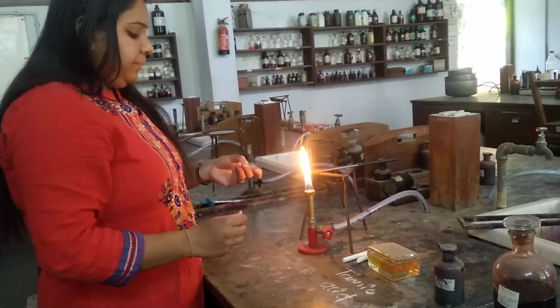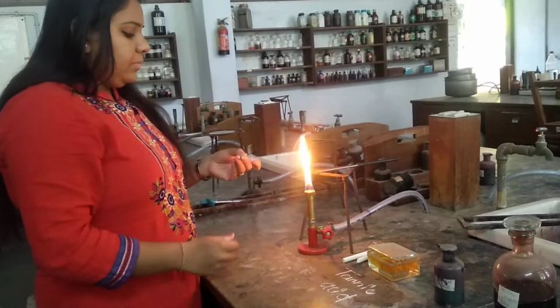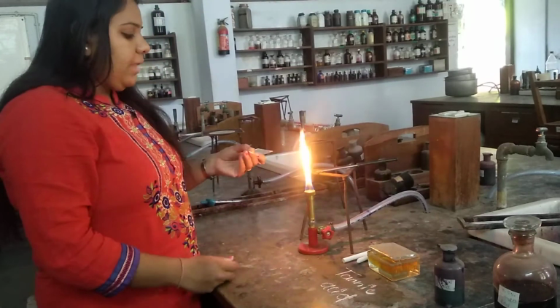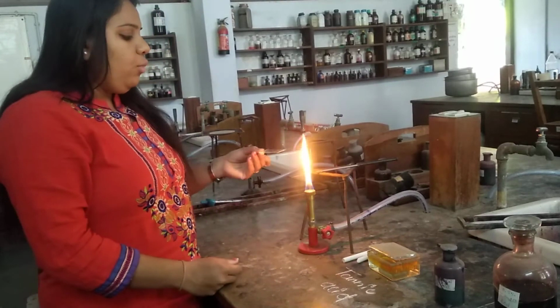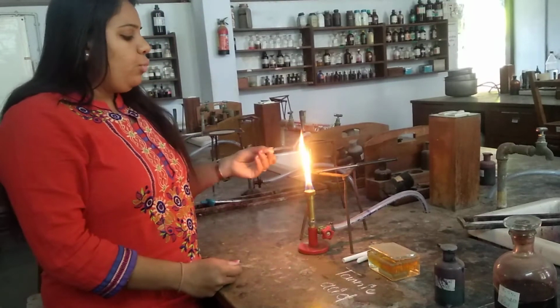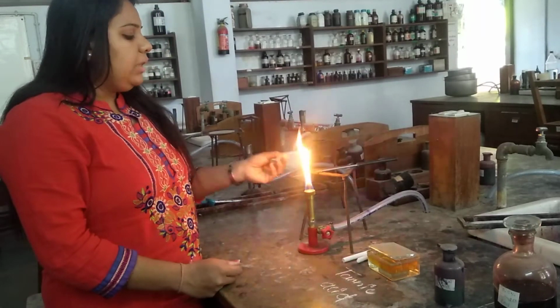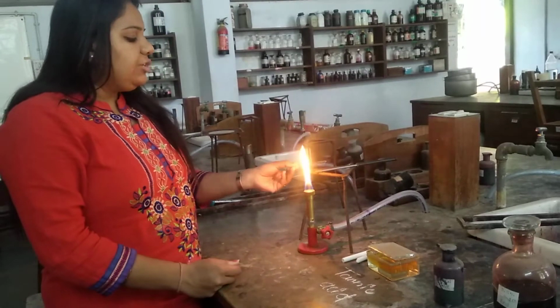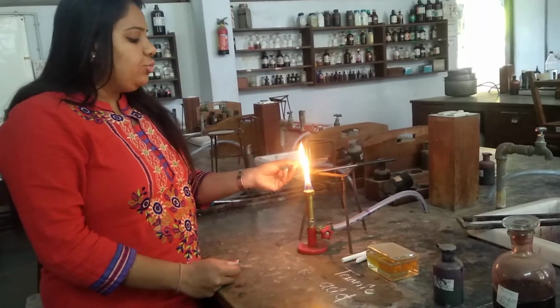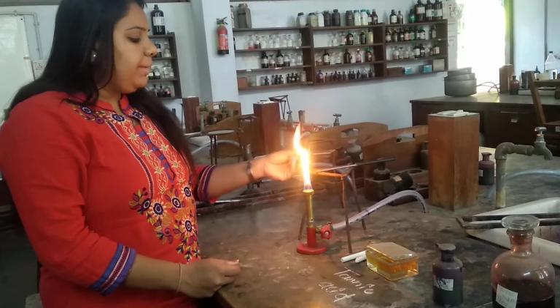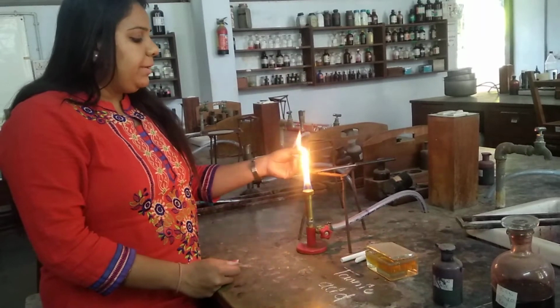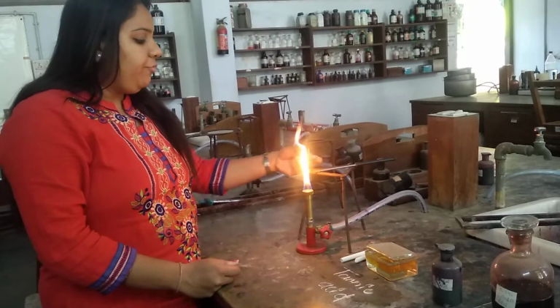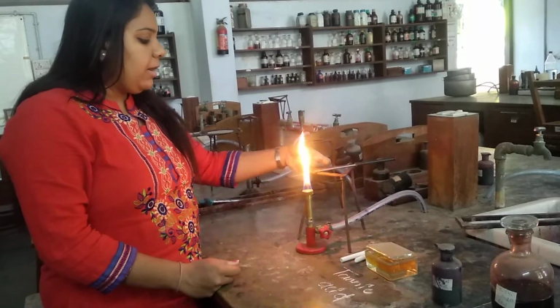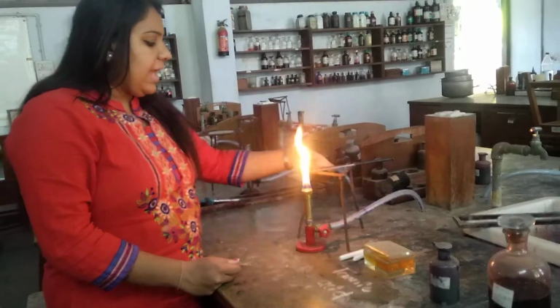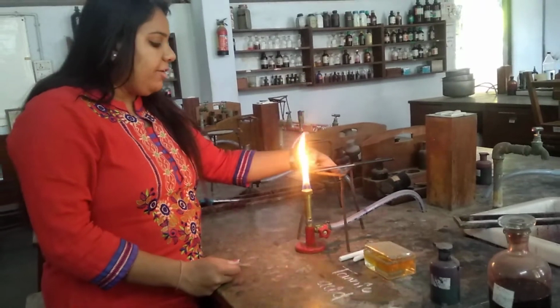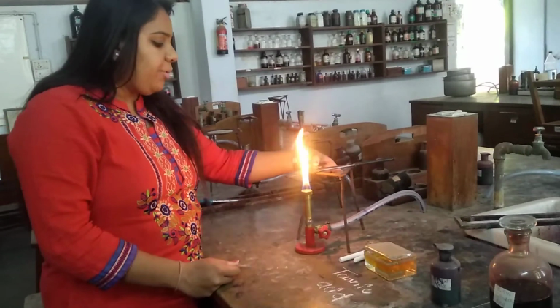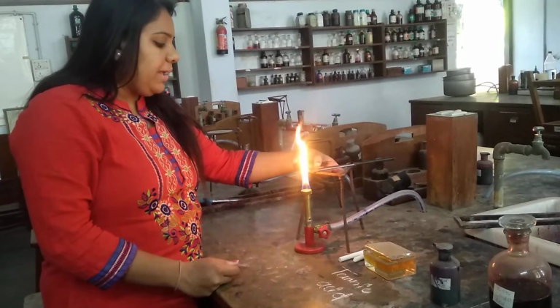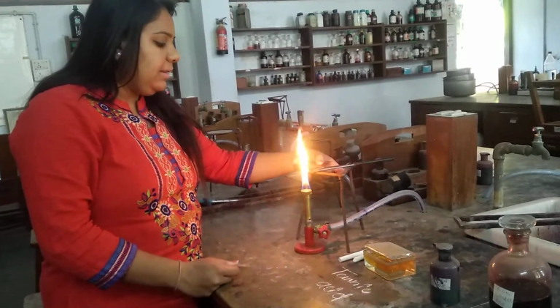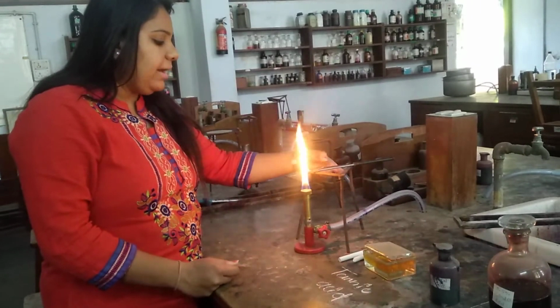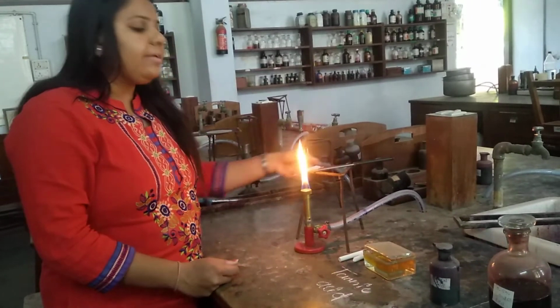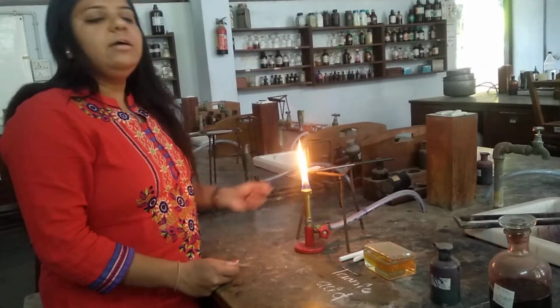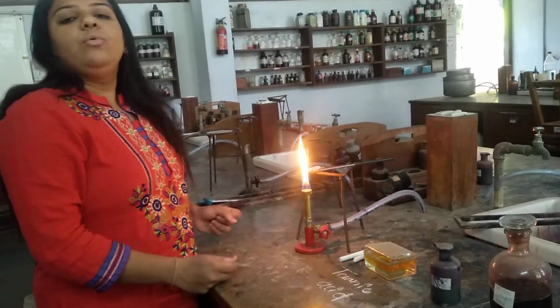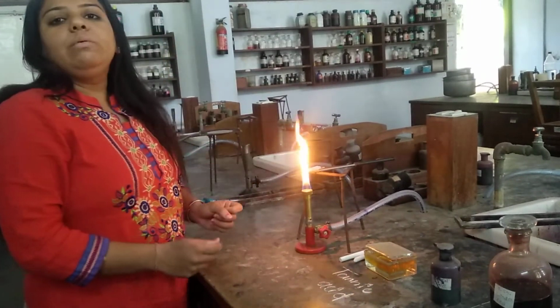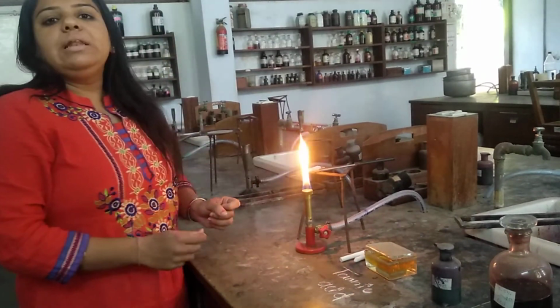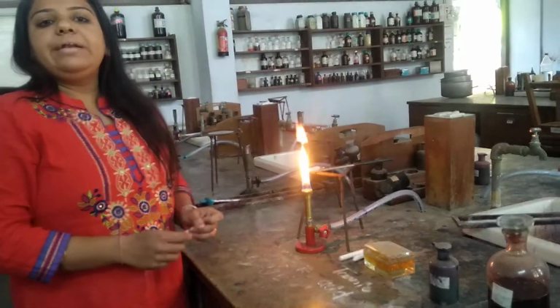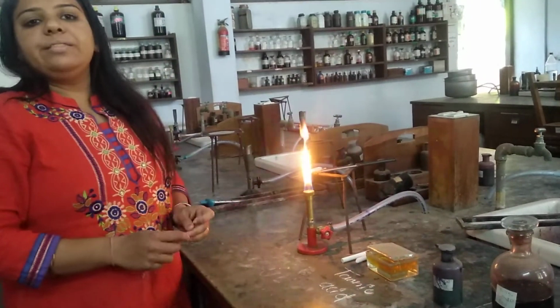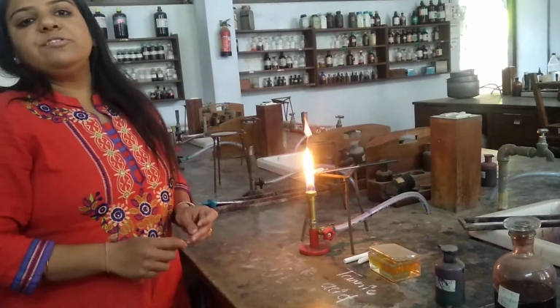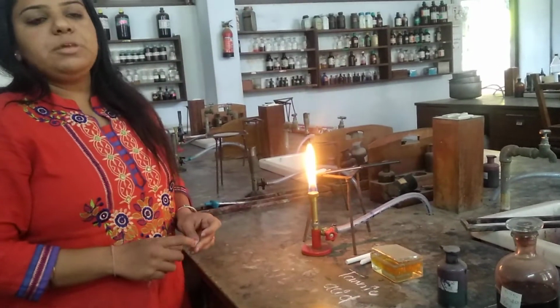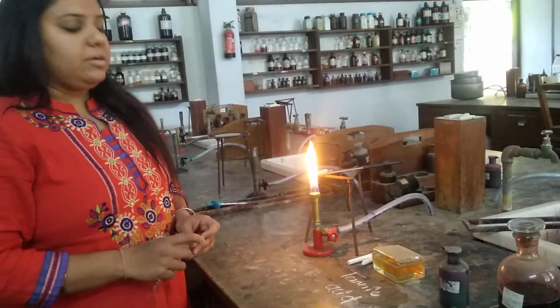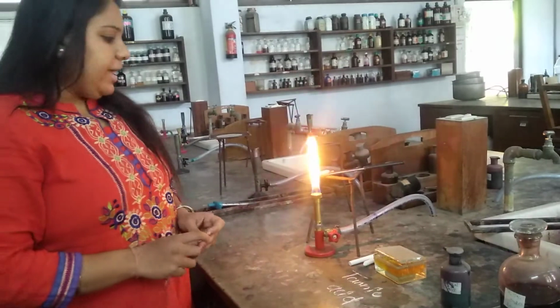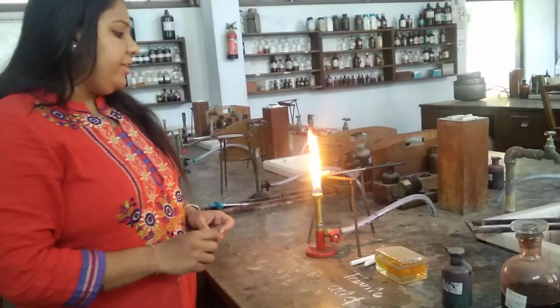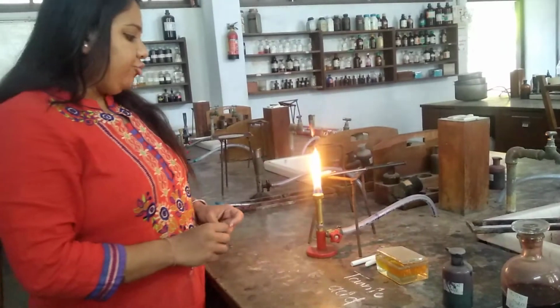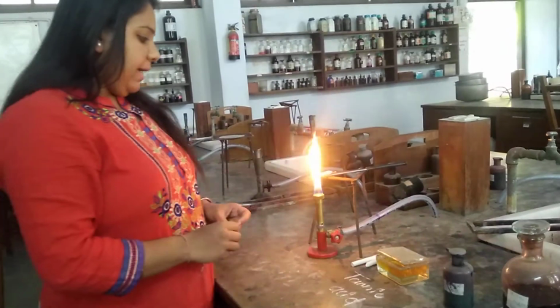Now we need to keep it for air drying. We will let the smear air dry.